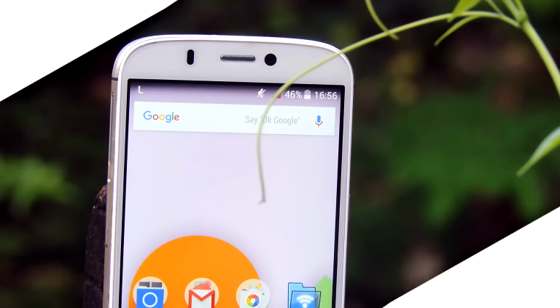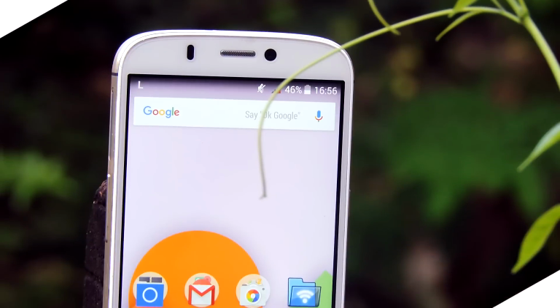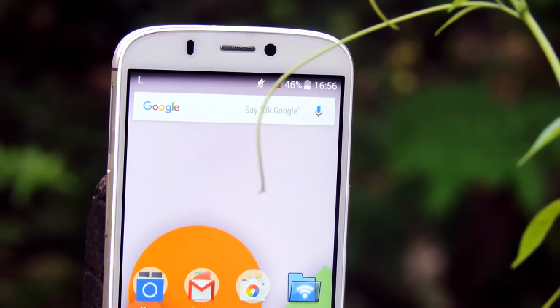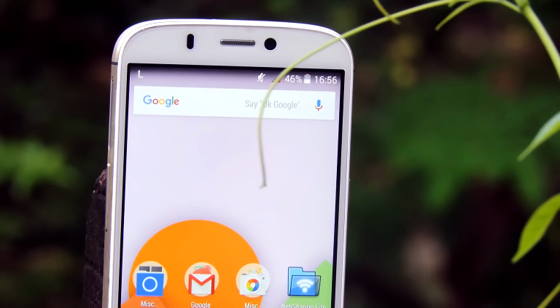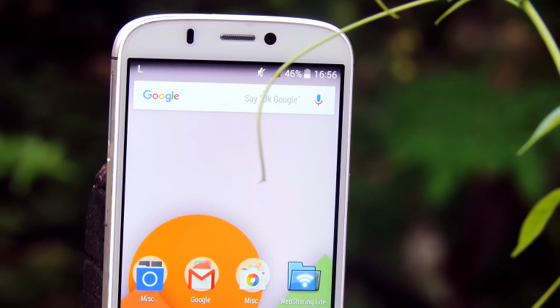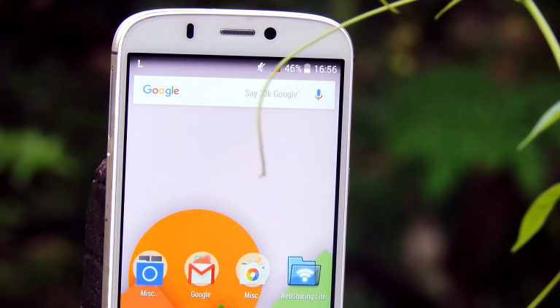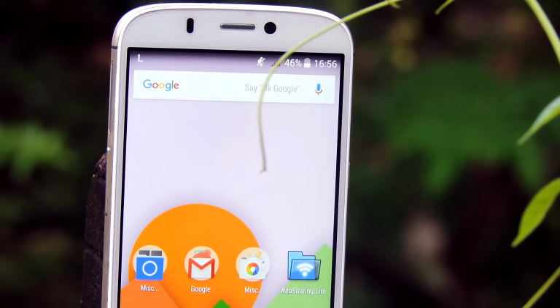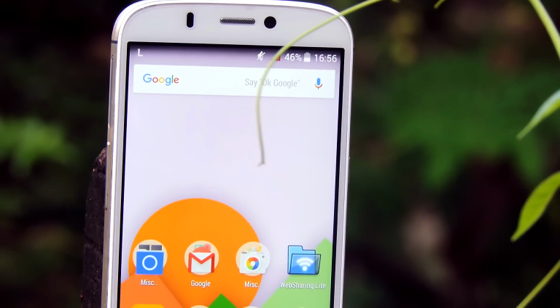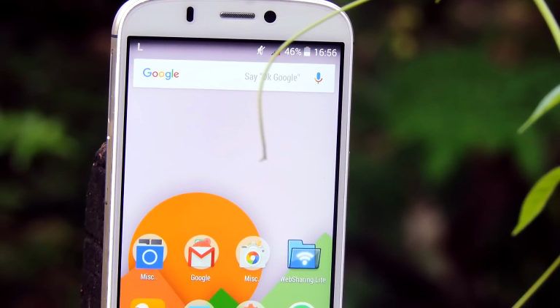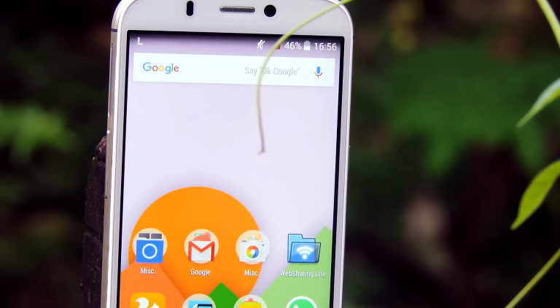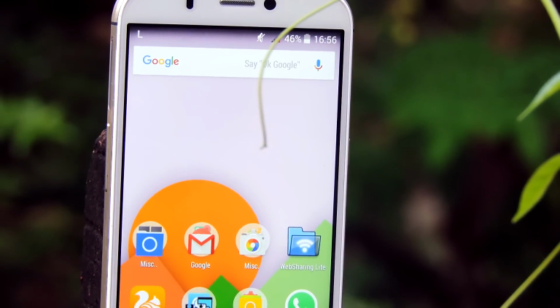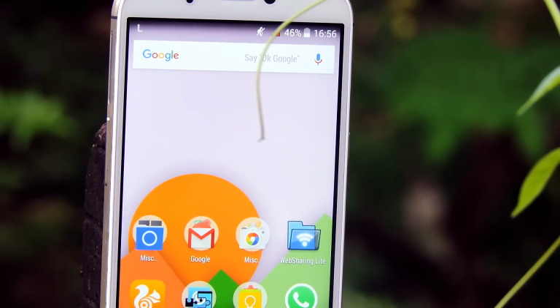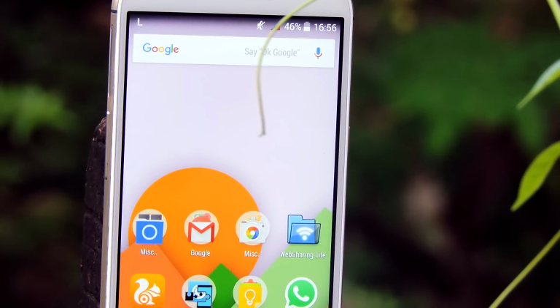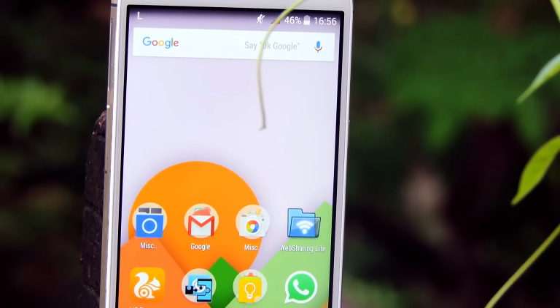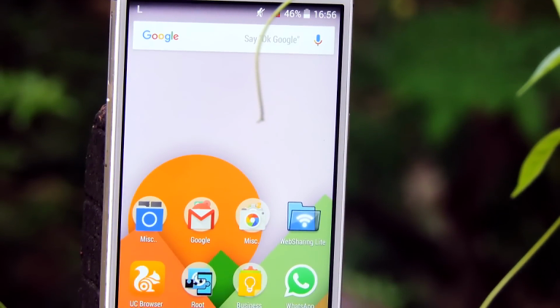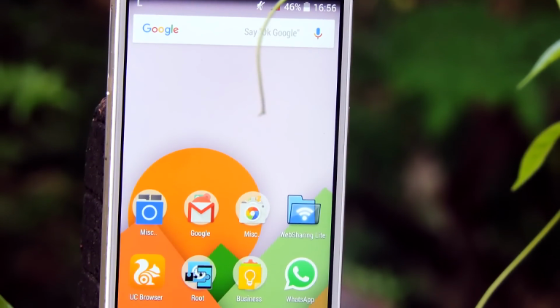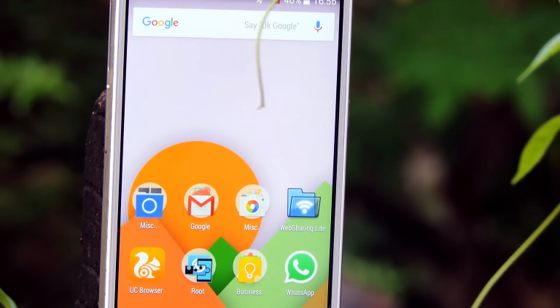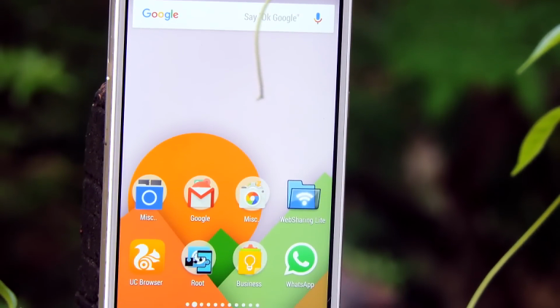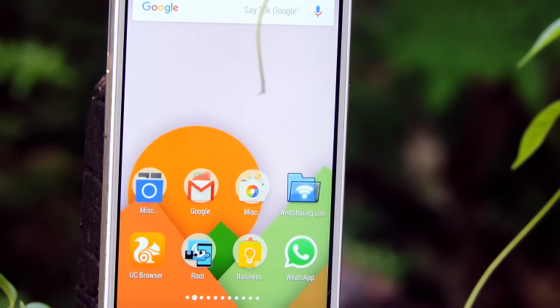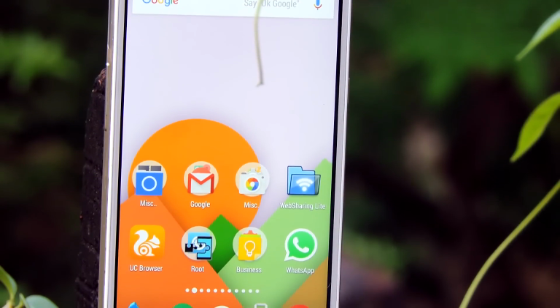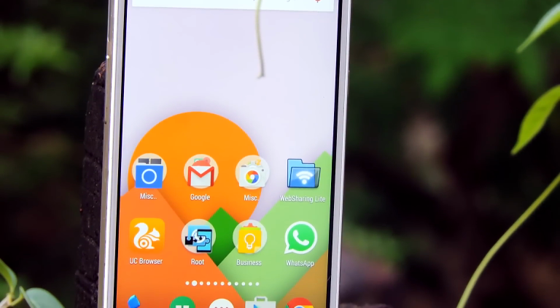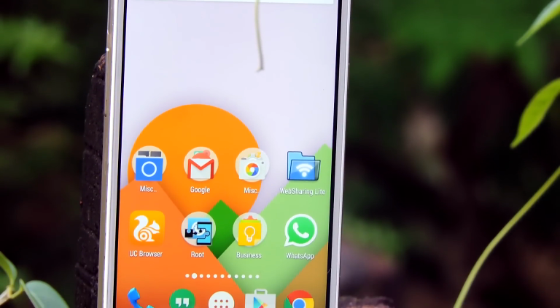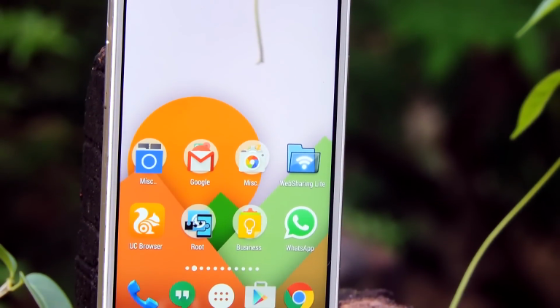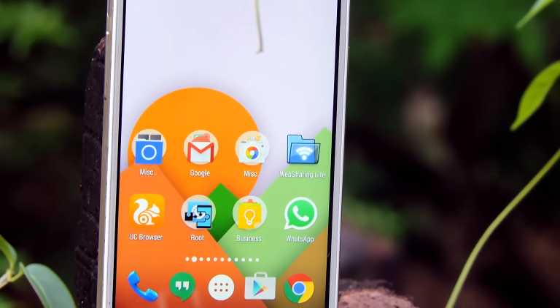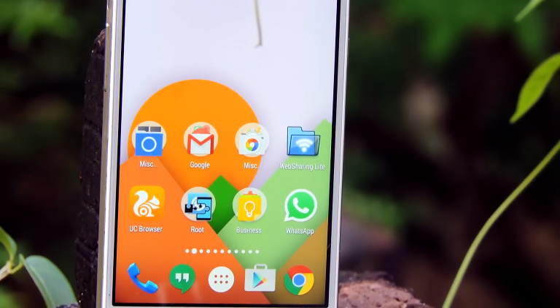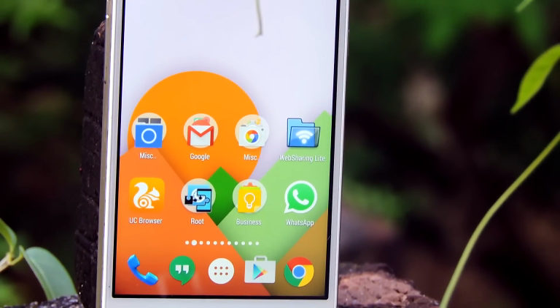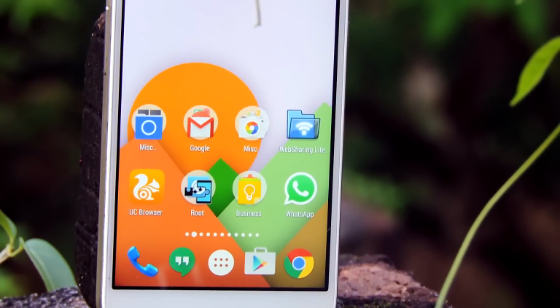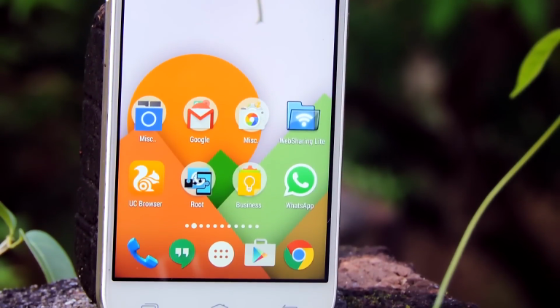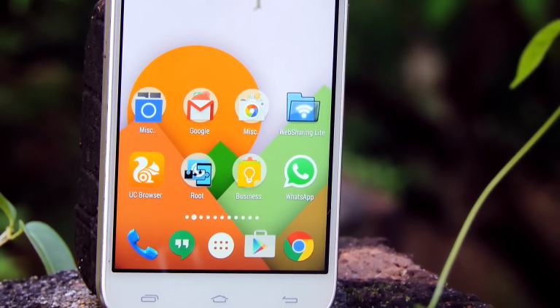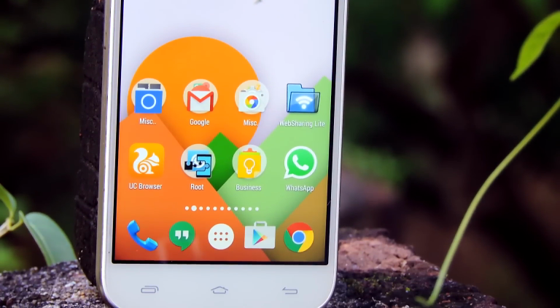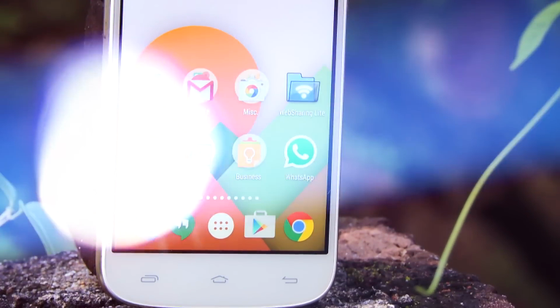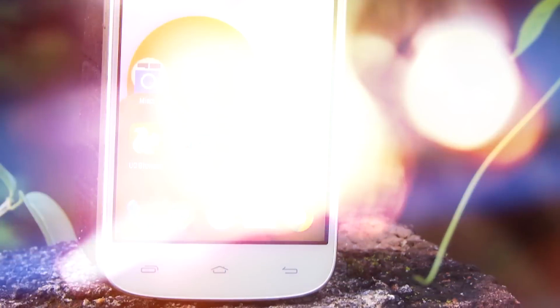Hey guys, it's me Rahul and today let's look at some of the best new Android apps. So let's get started.